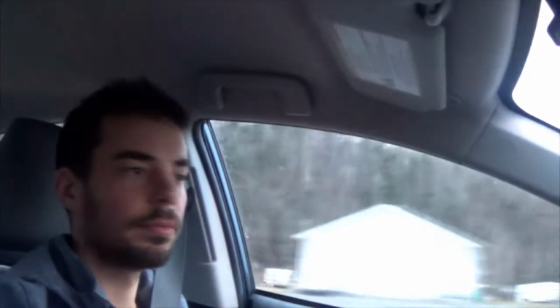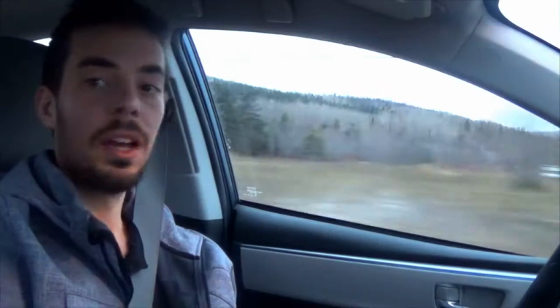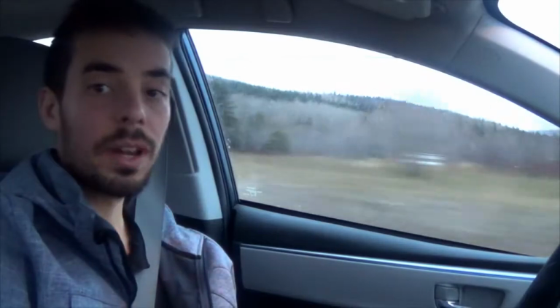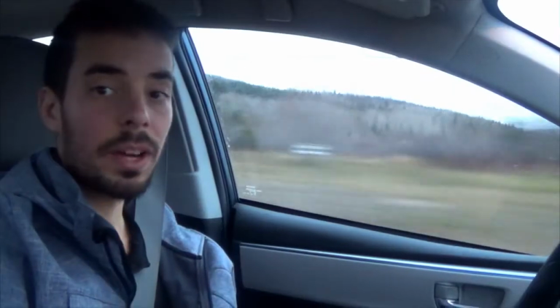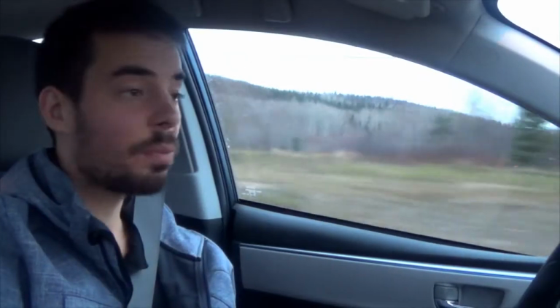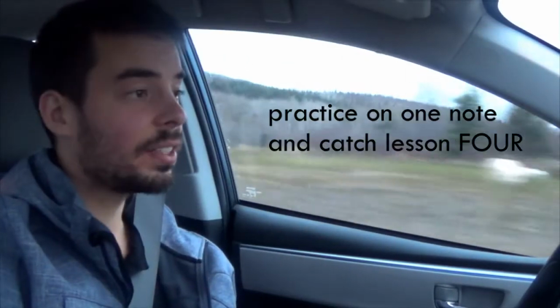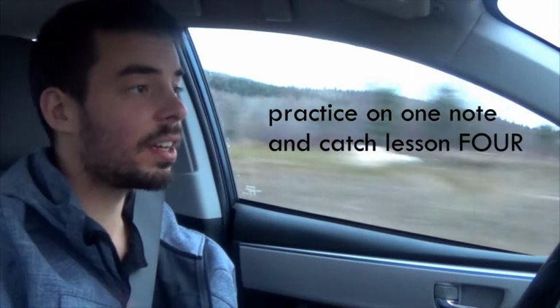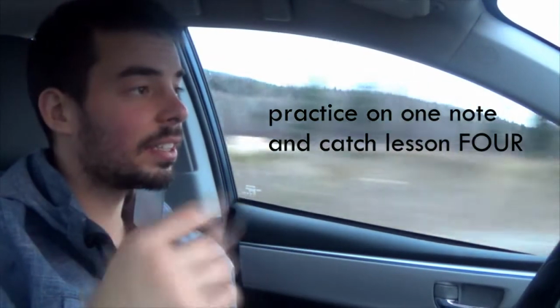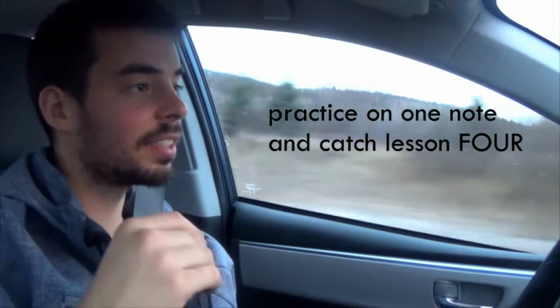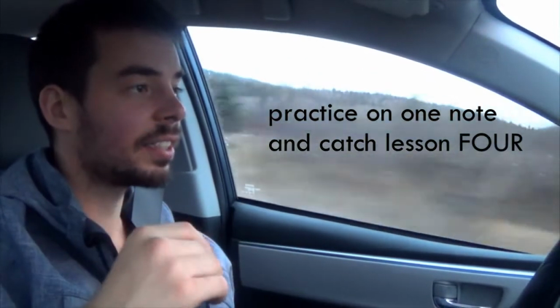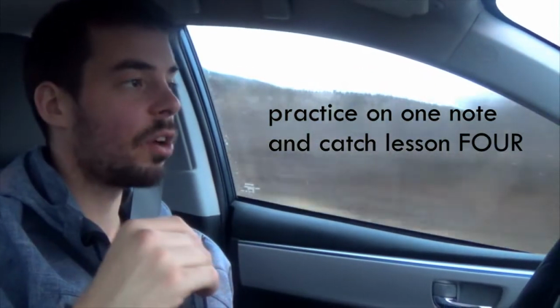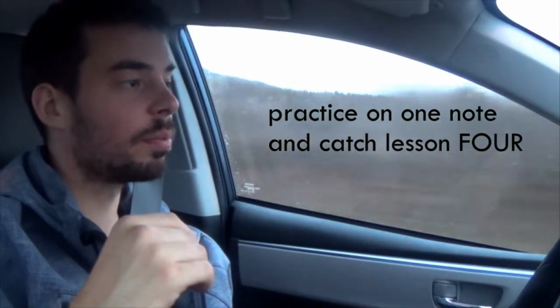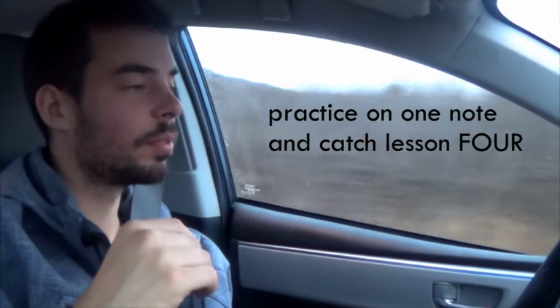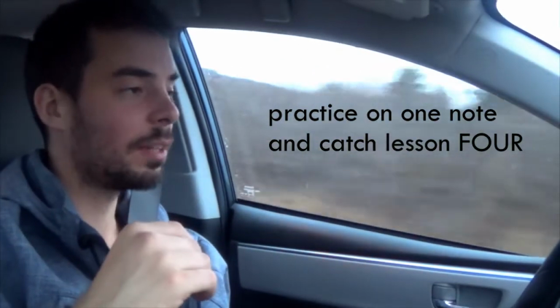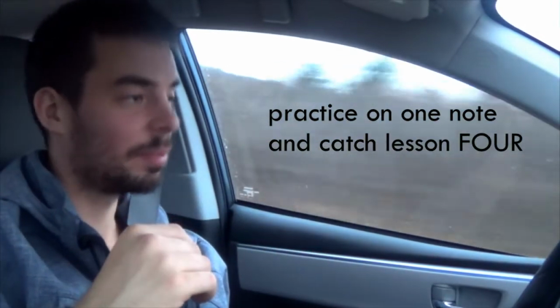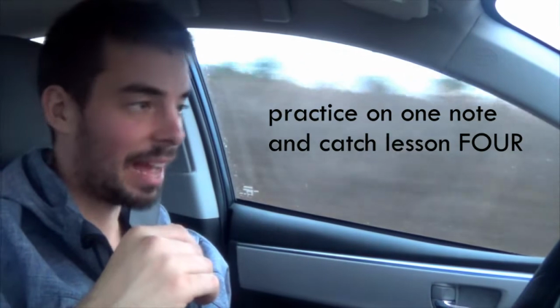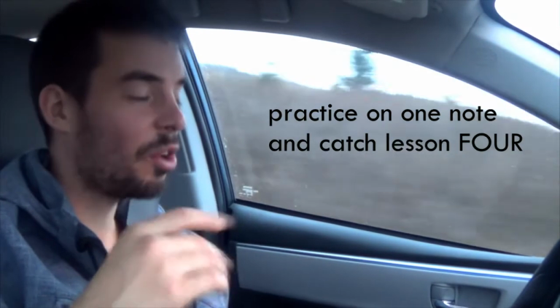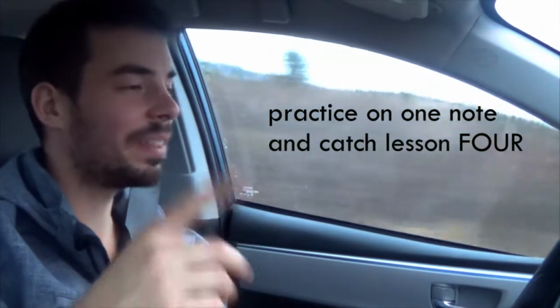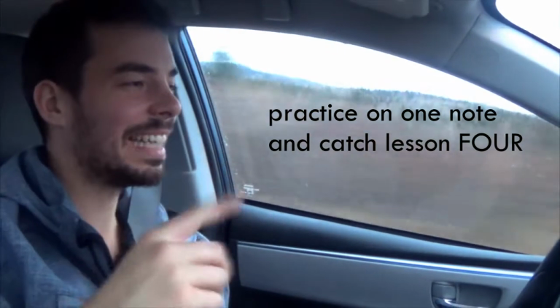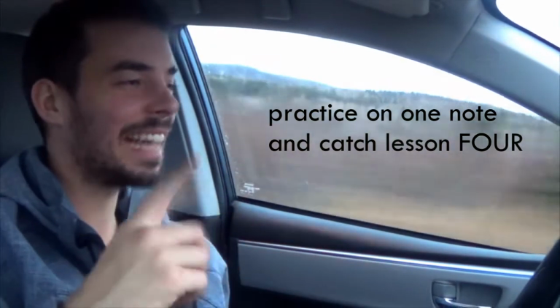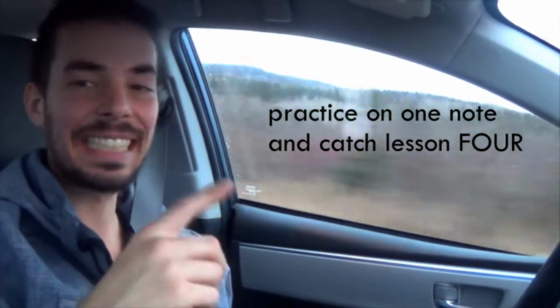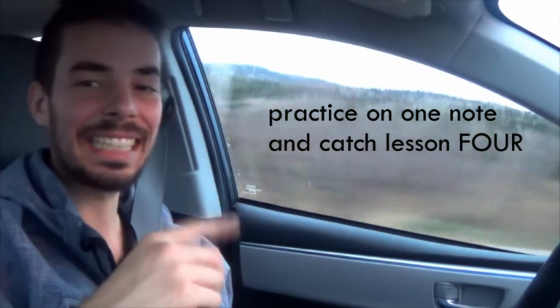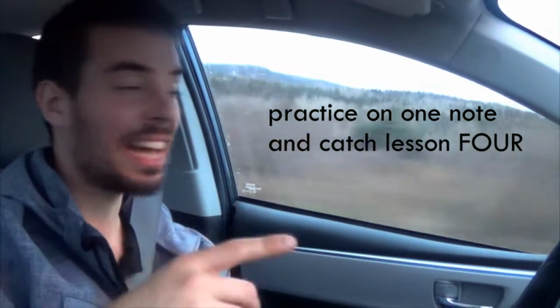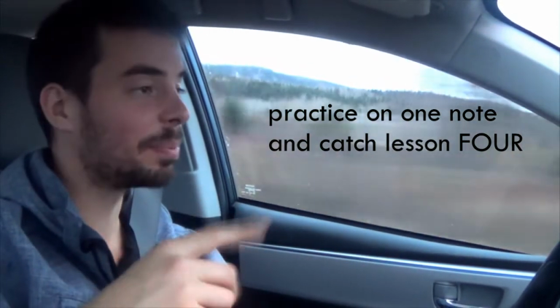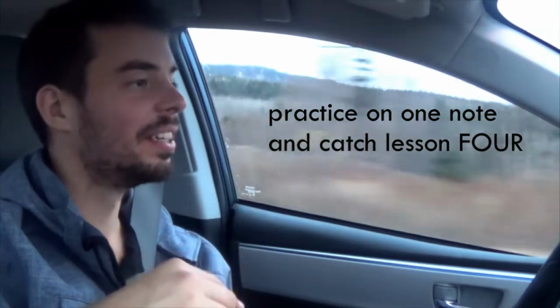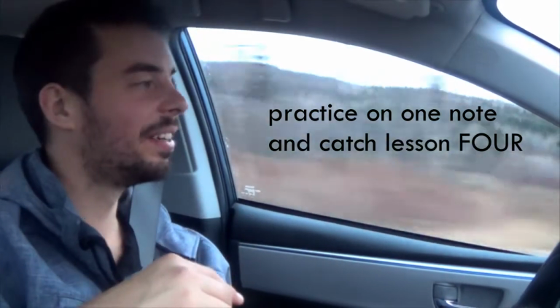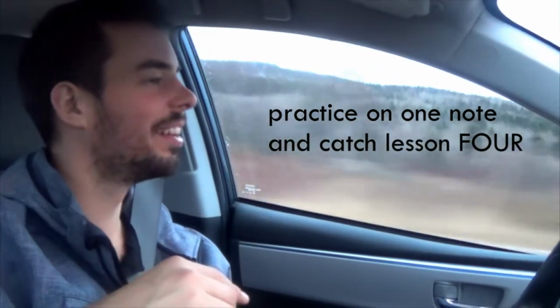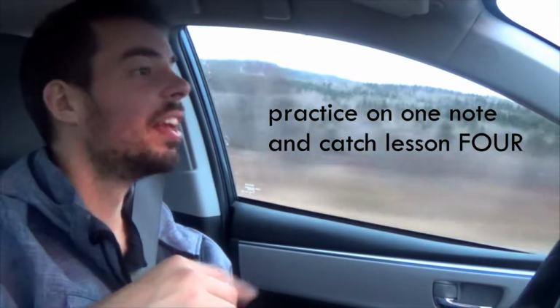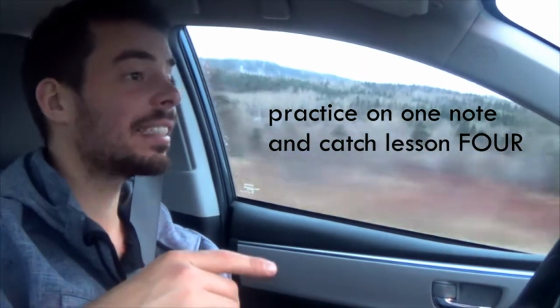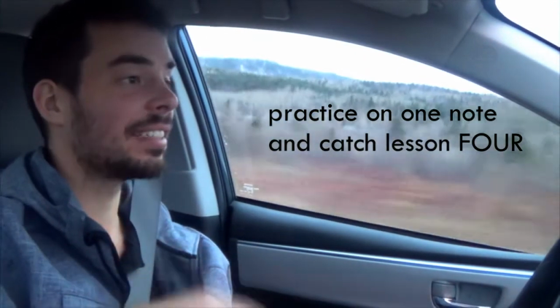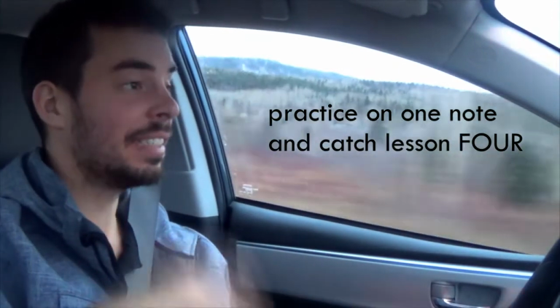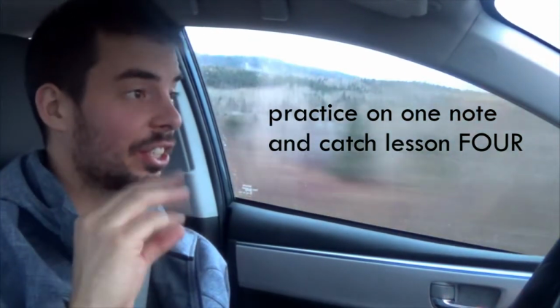Alright, well I hope these little exercises help. Next lesson: diction.